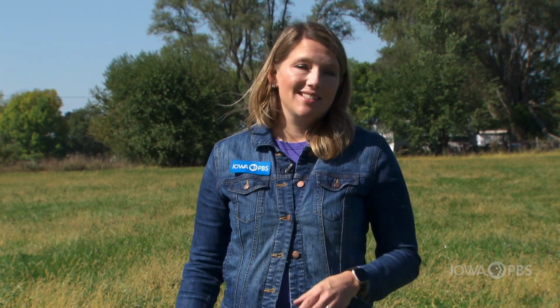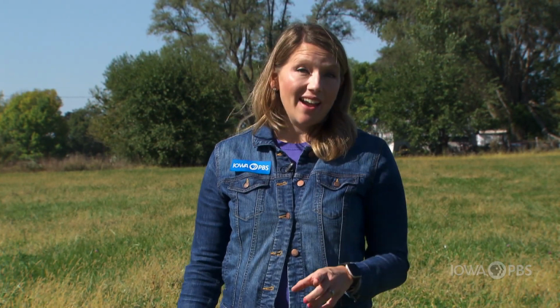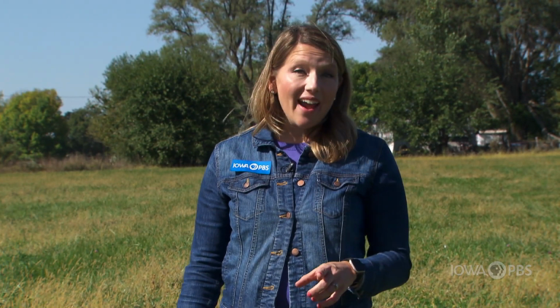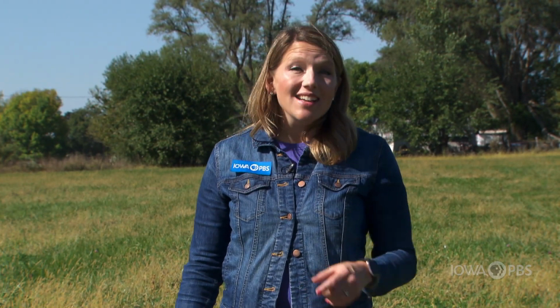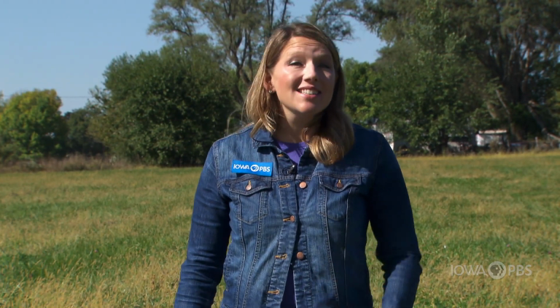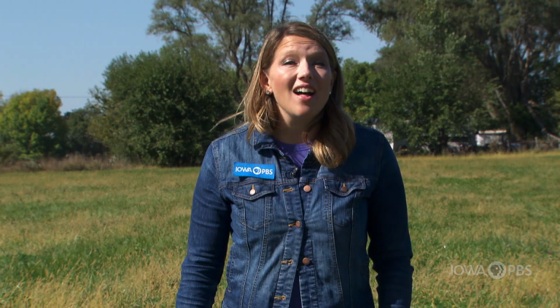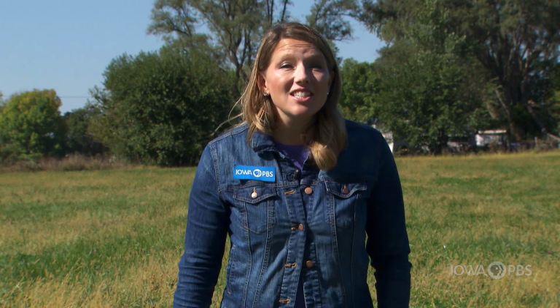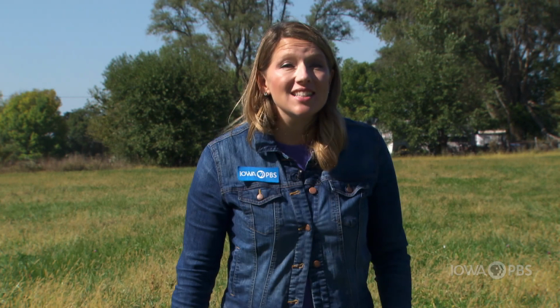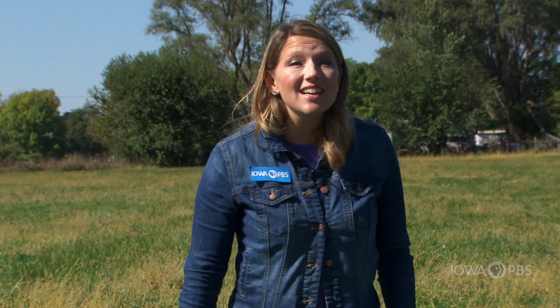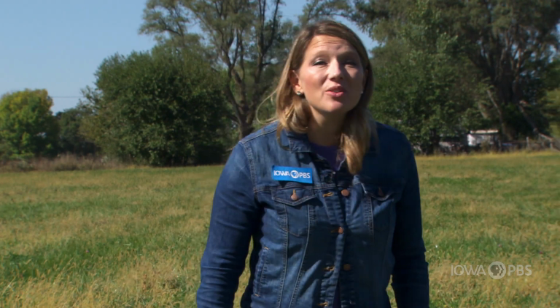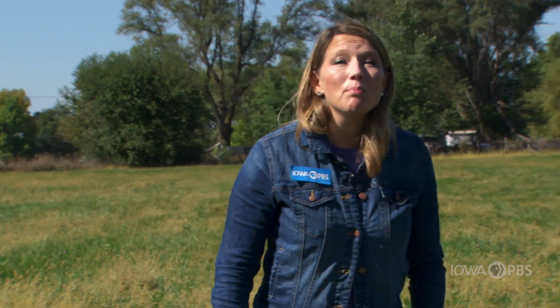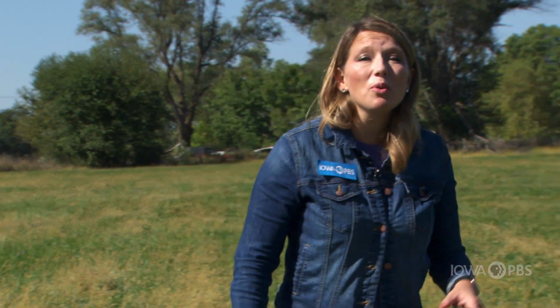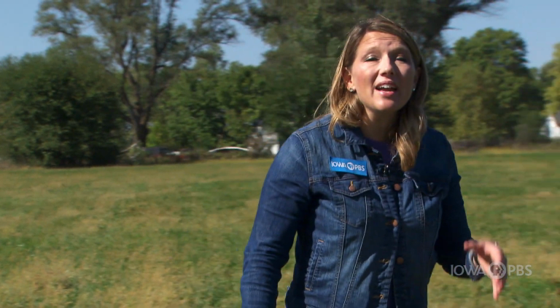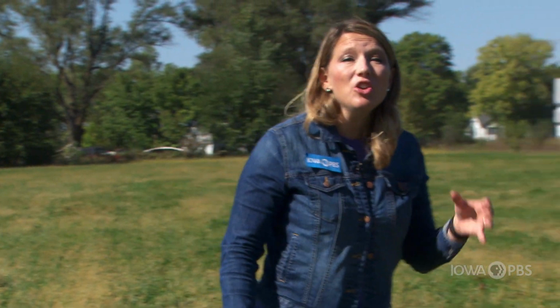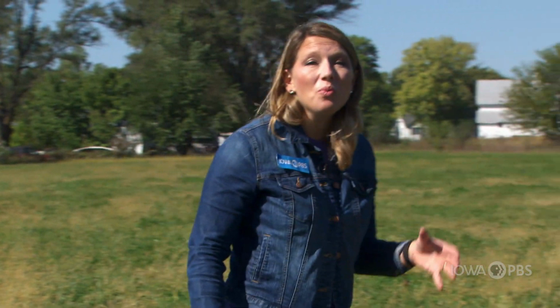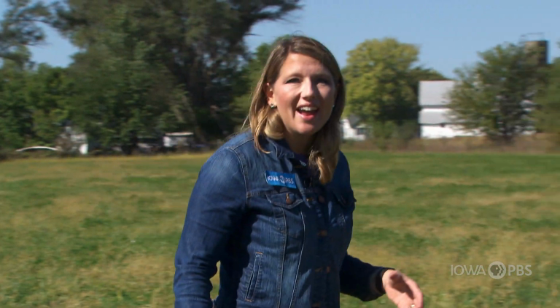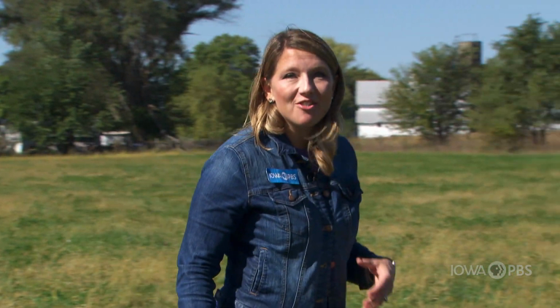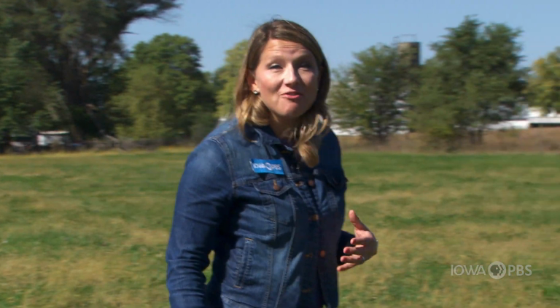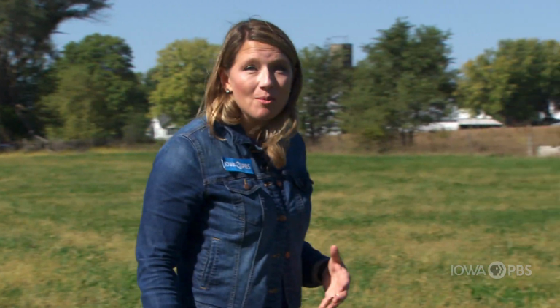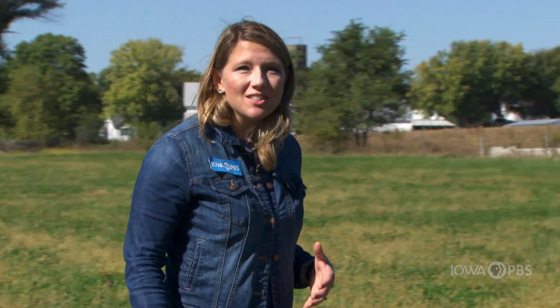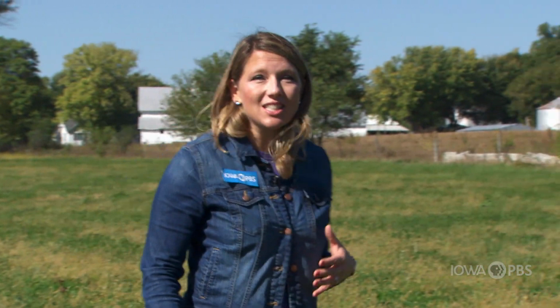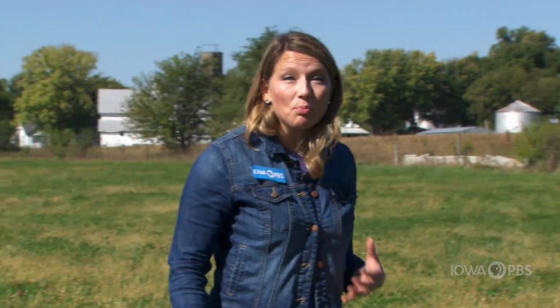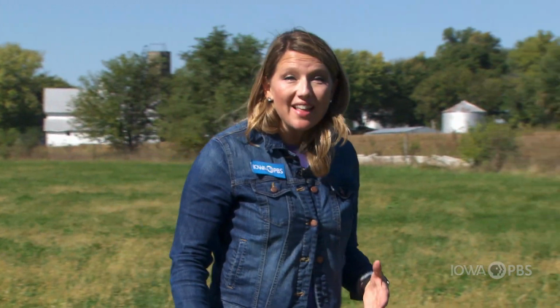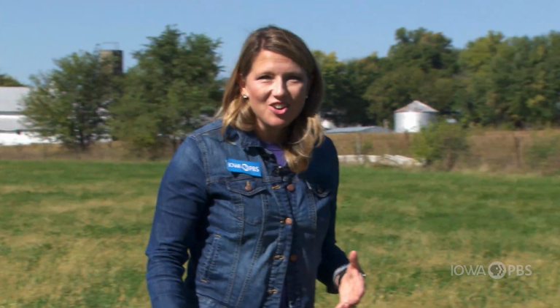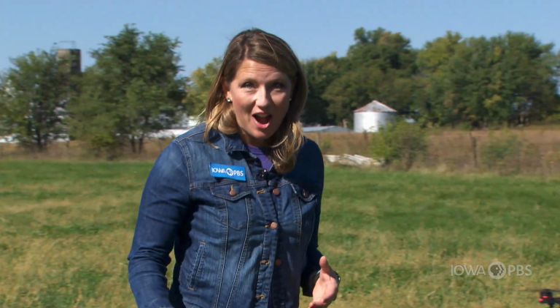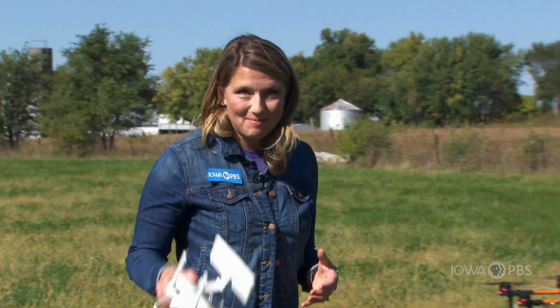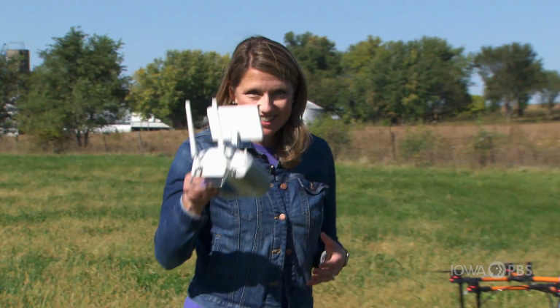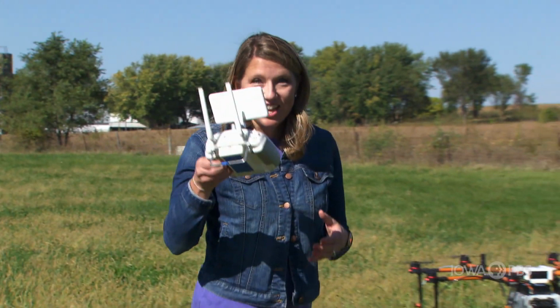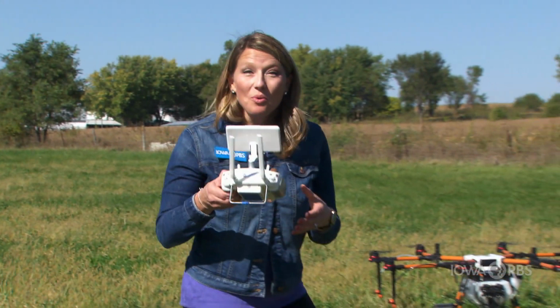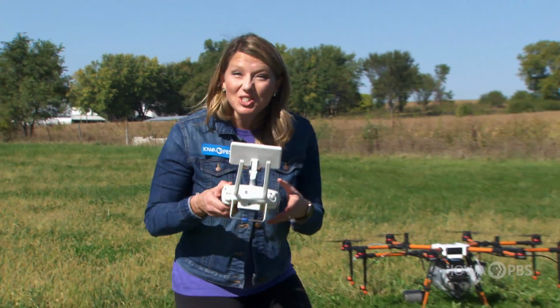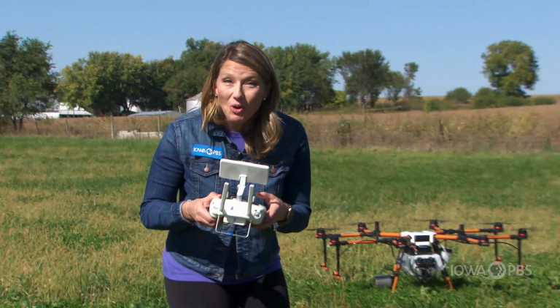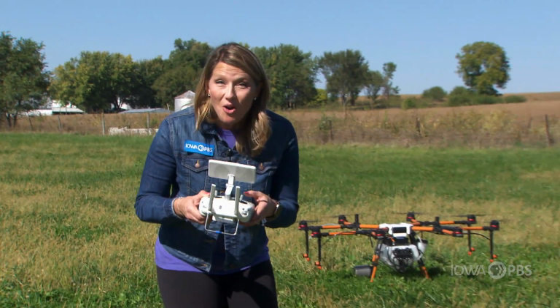Today, technology has led to a brand new way for farmers to spray their crops with drones.